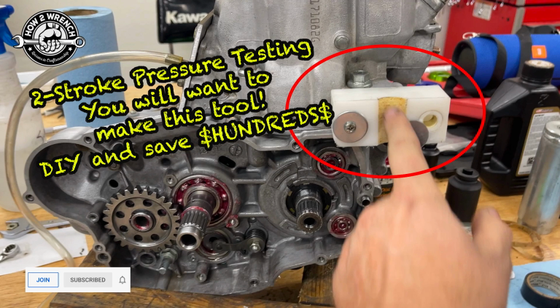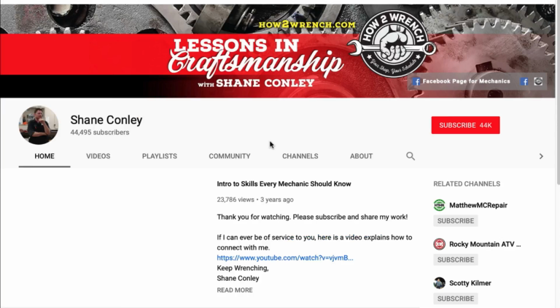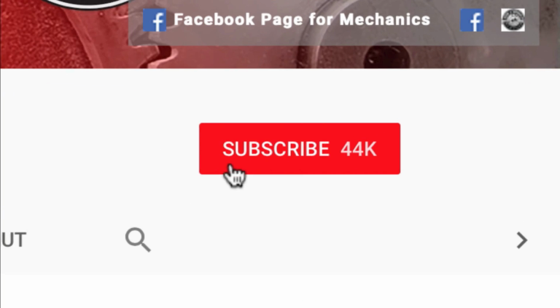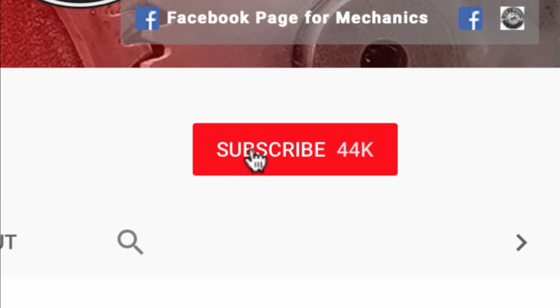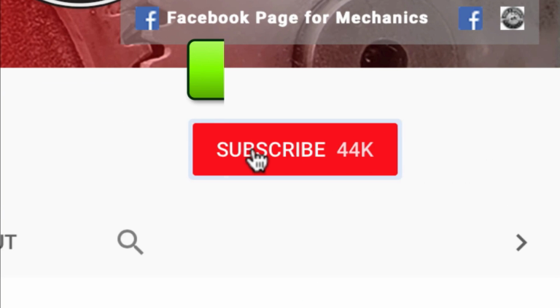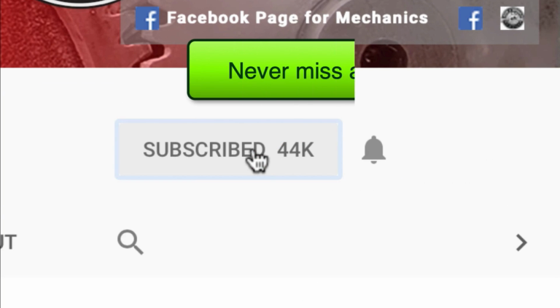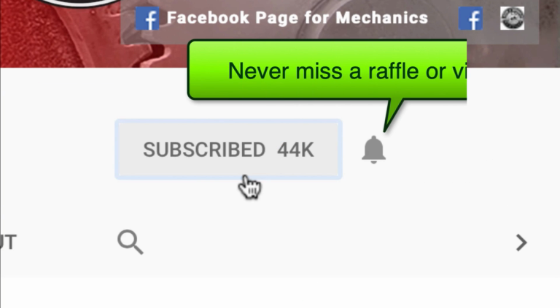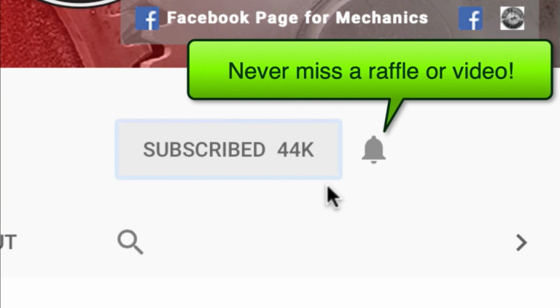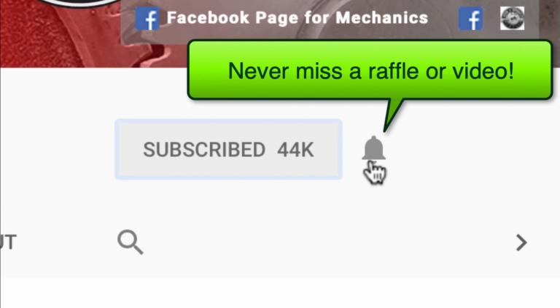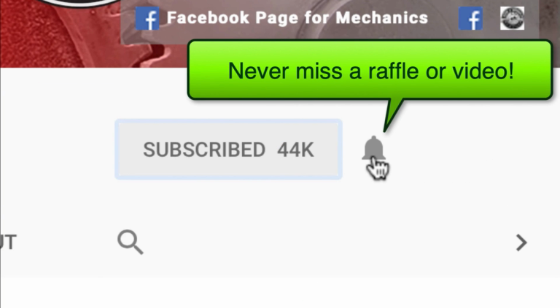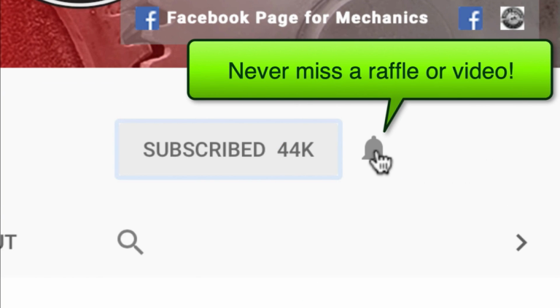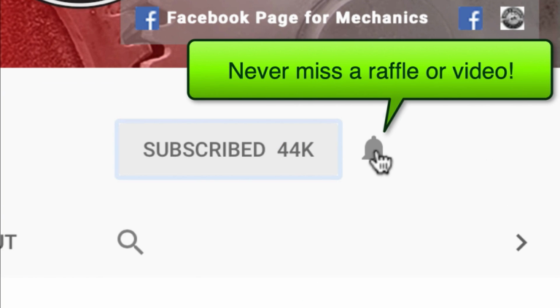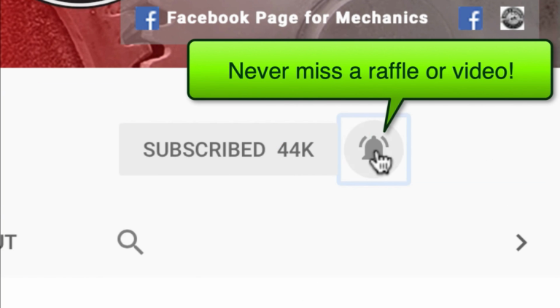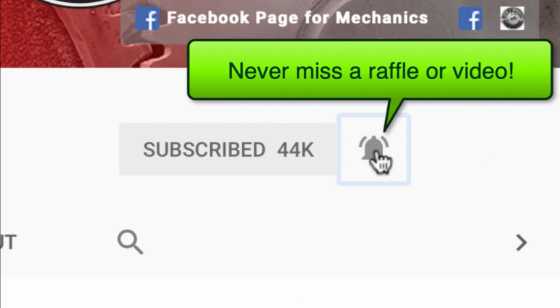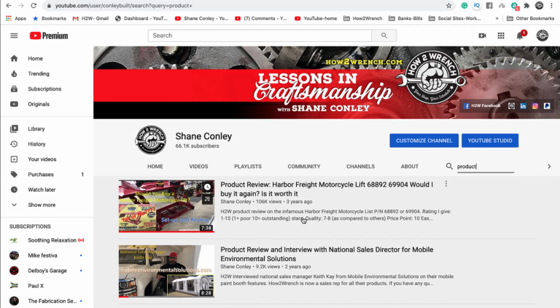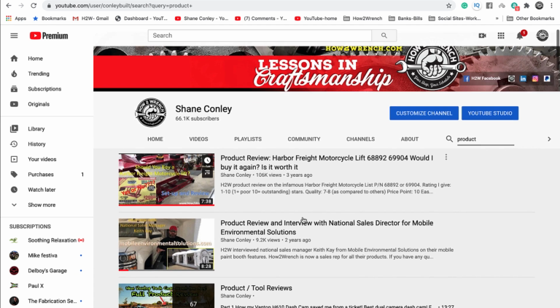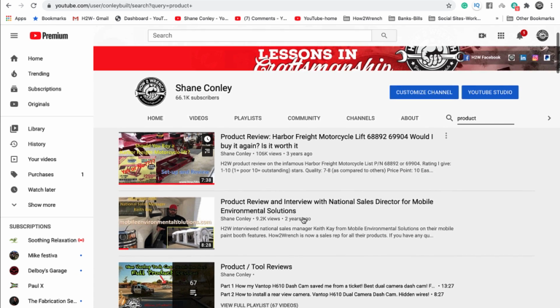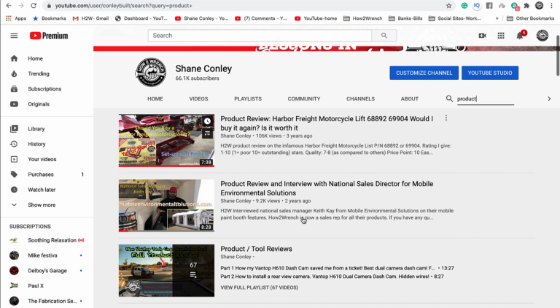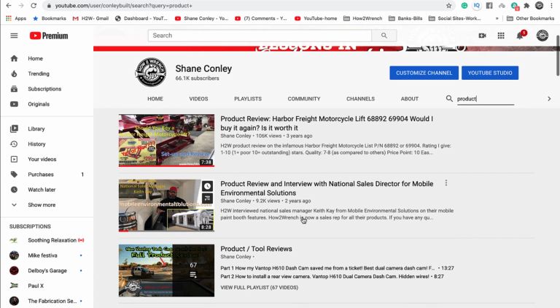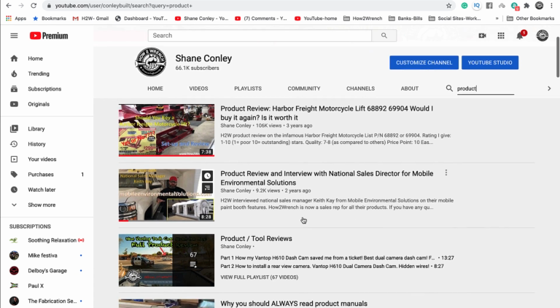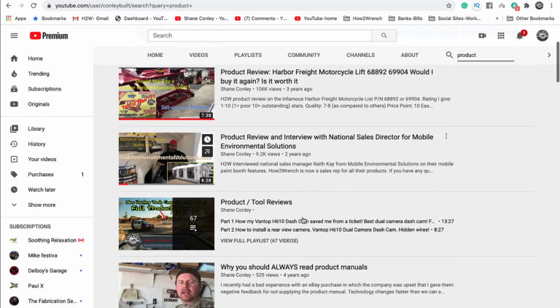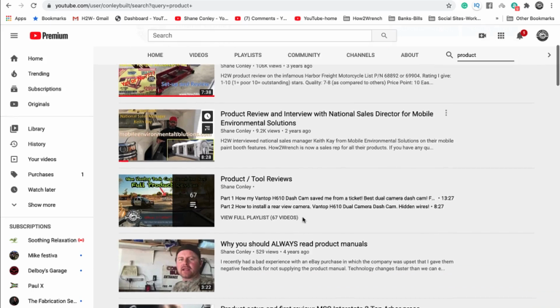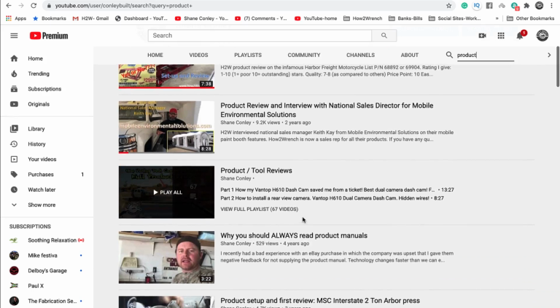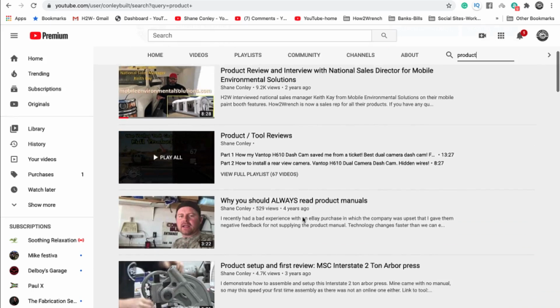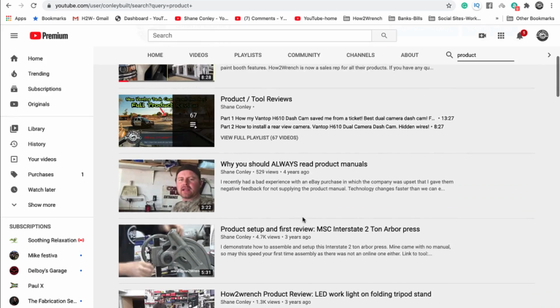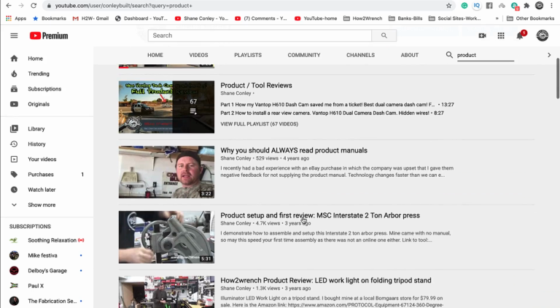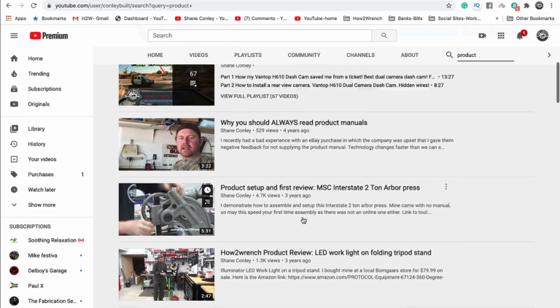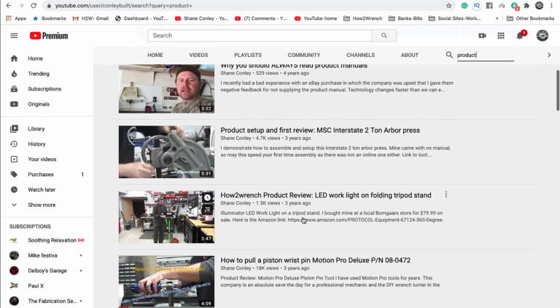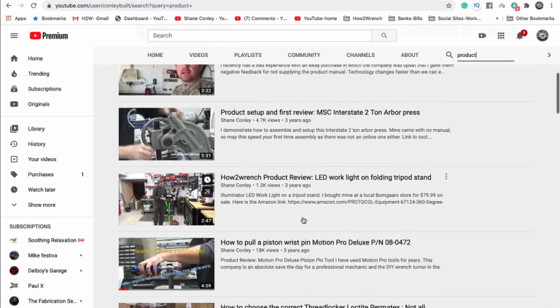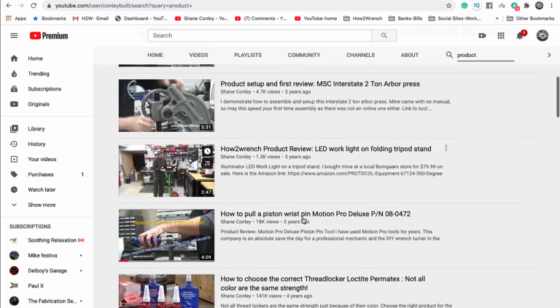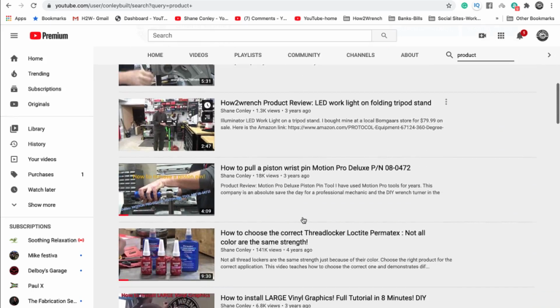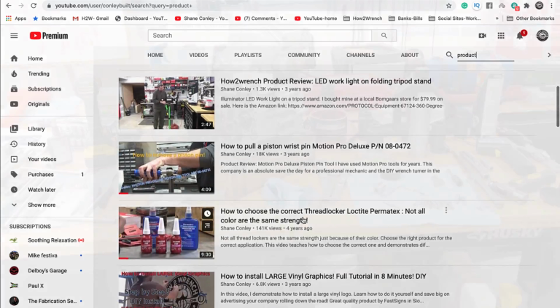If you hit that subscribe button and that notification bell, you're going to be missing out on videos and free prizes and raffles we have coming up.